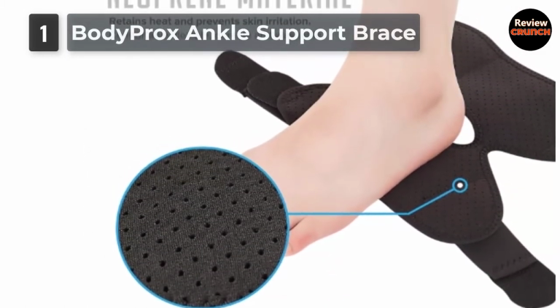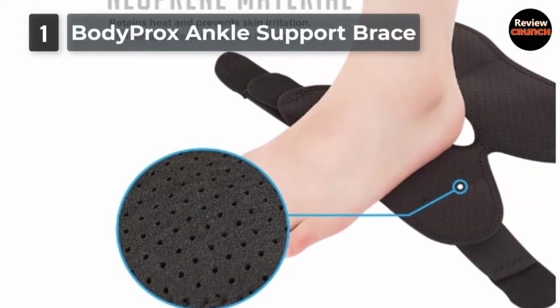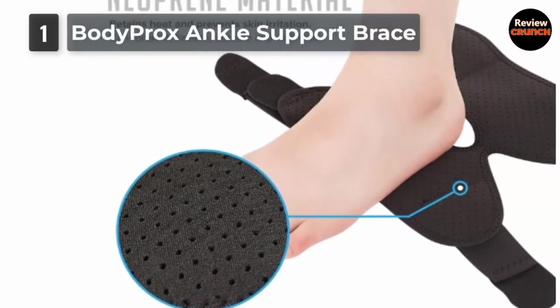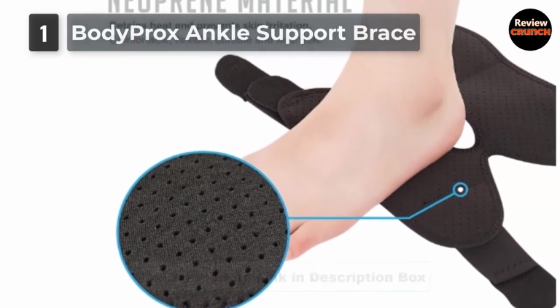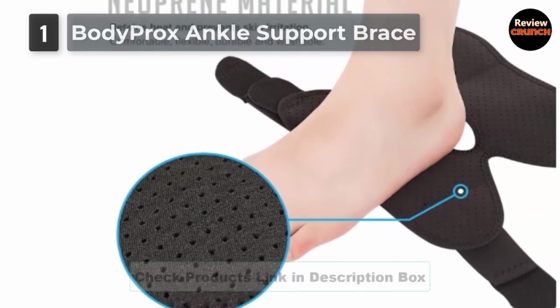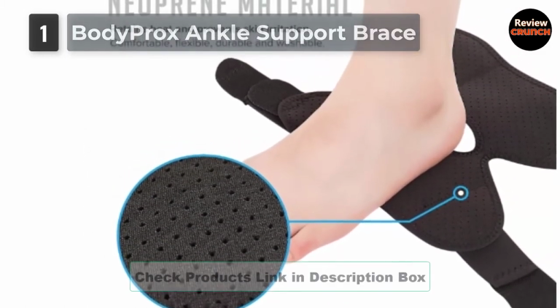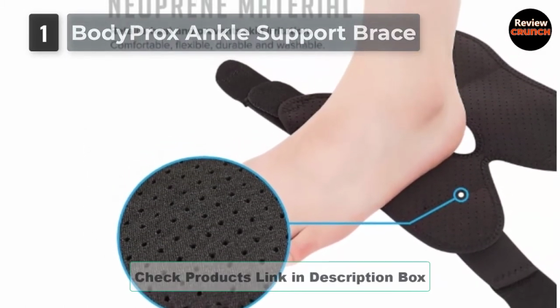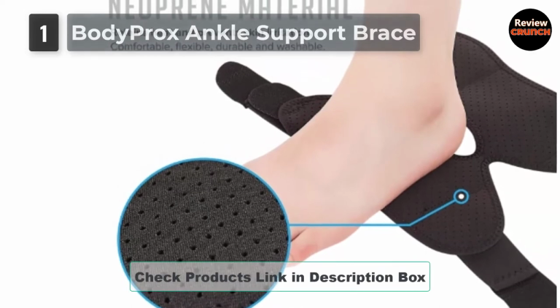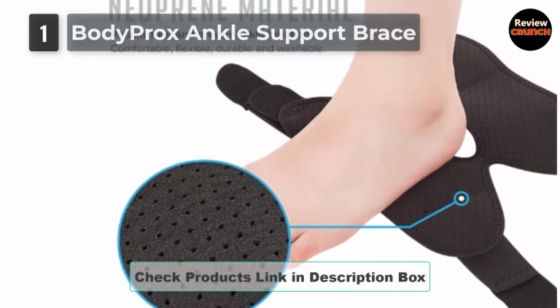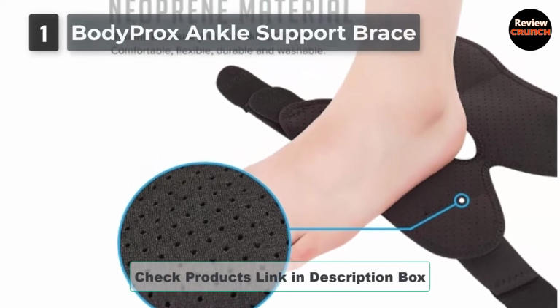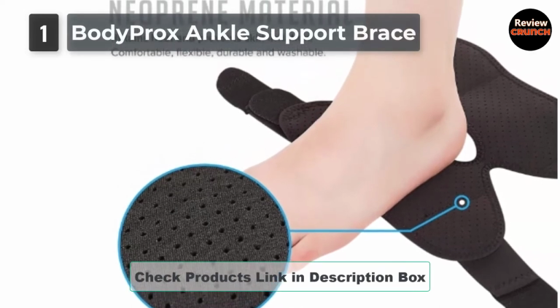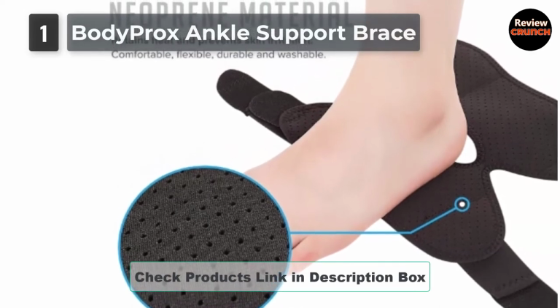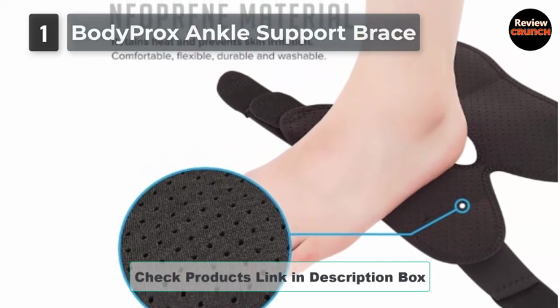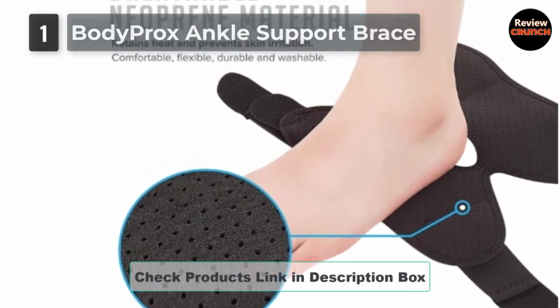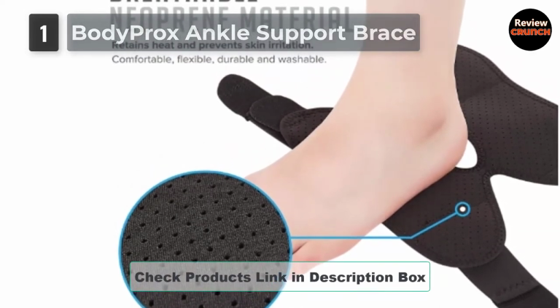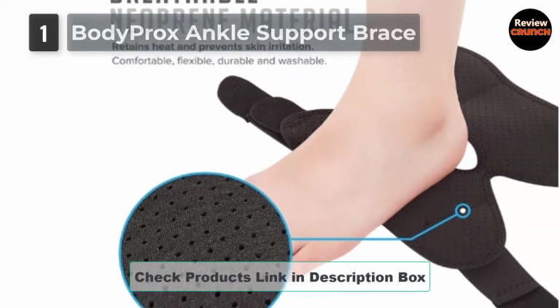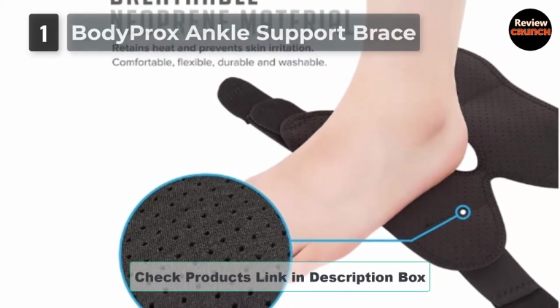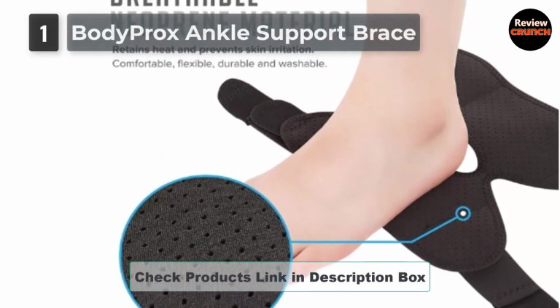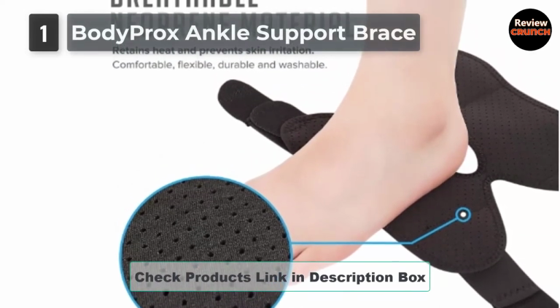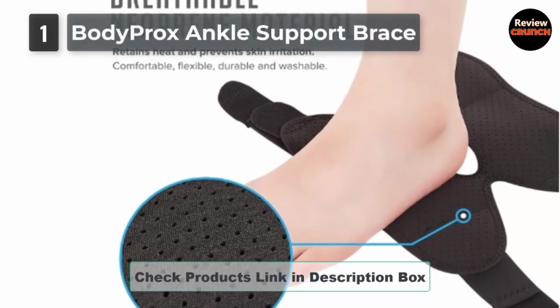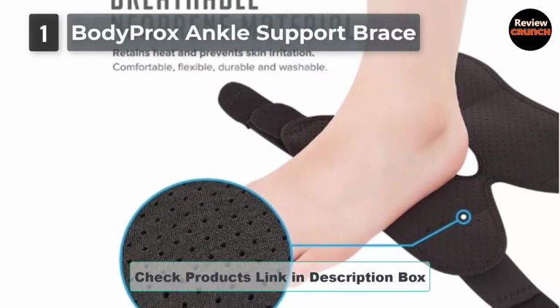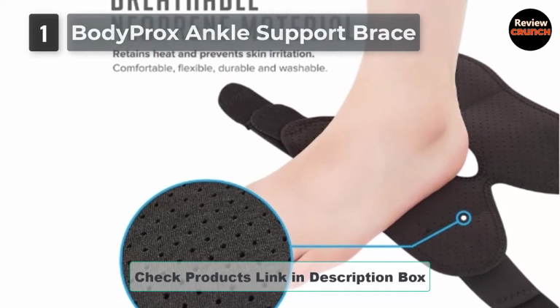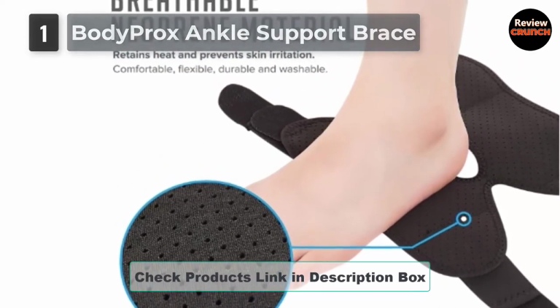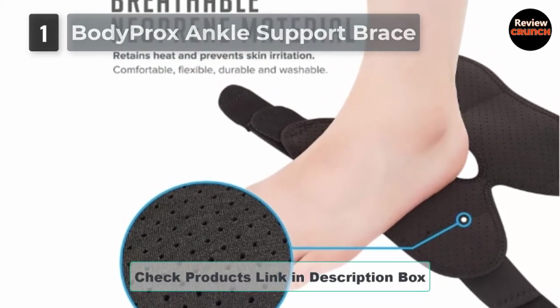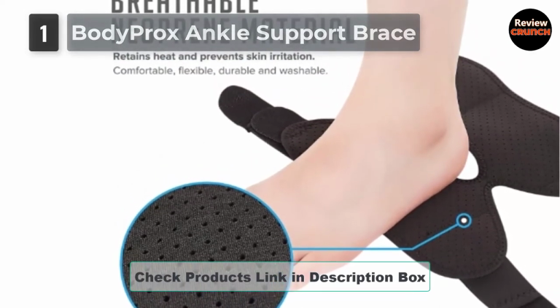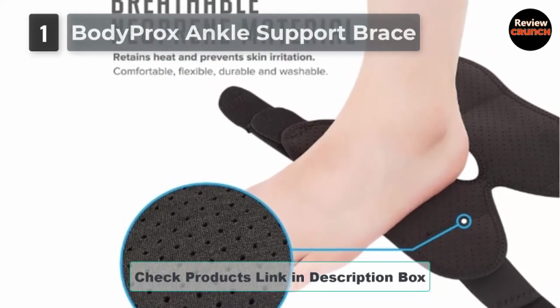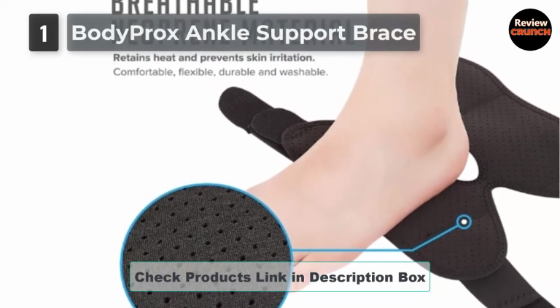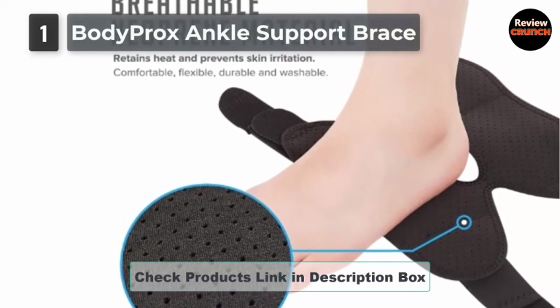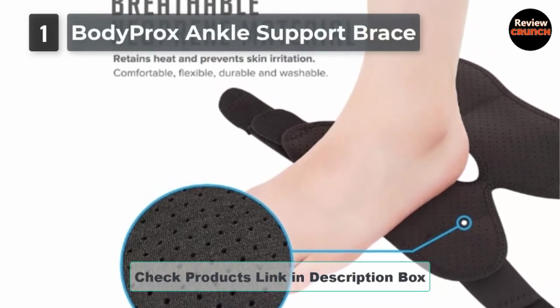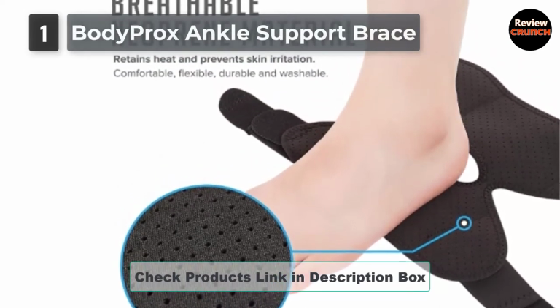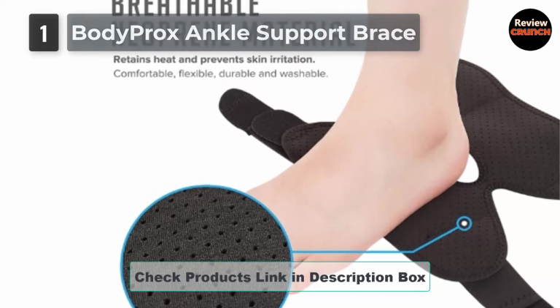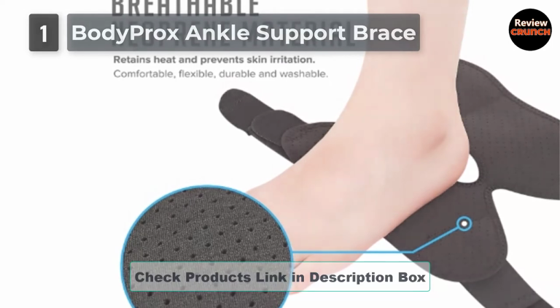It speeds up the healing phase, as it provides just enough and needed support for the ankle and foot through compression on the tendons where you need it the most.